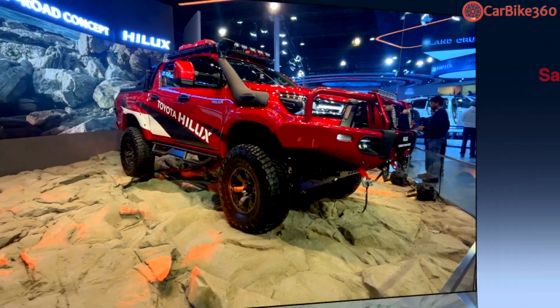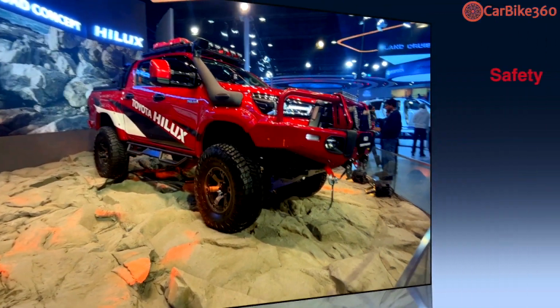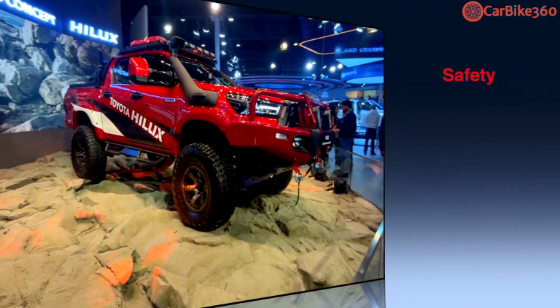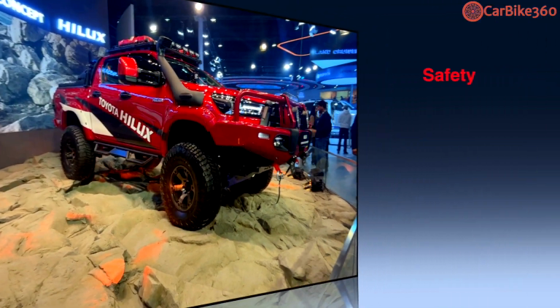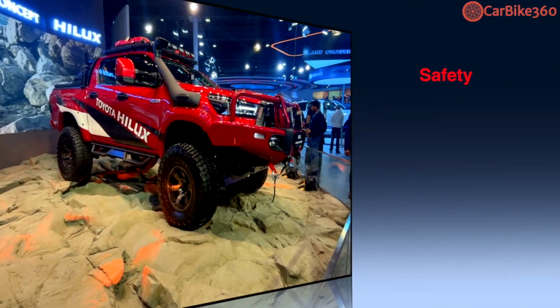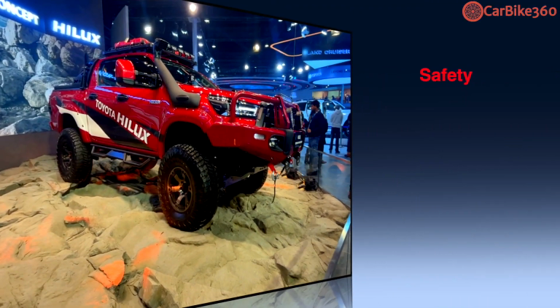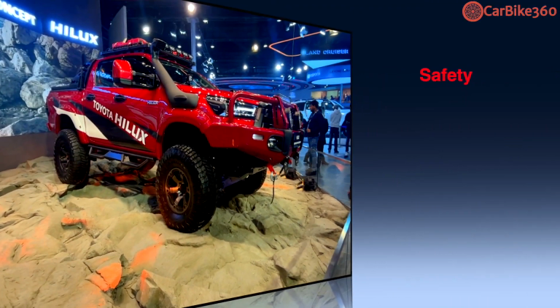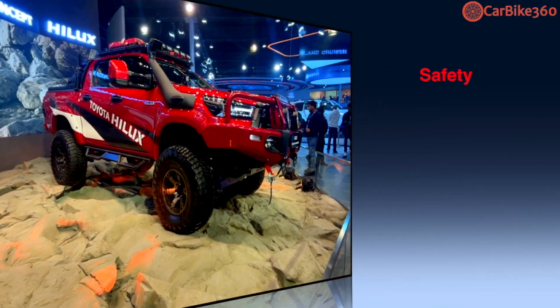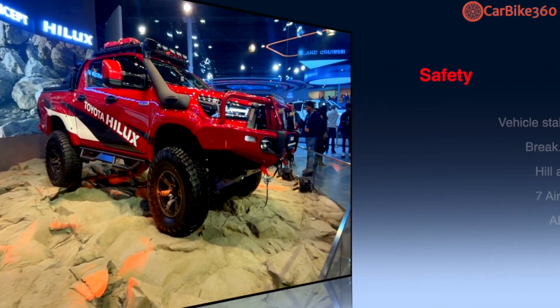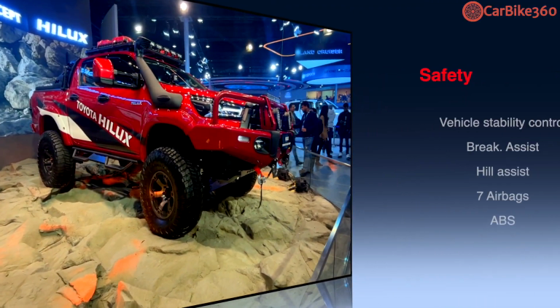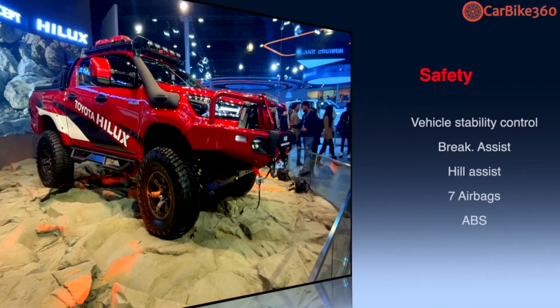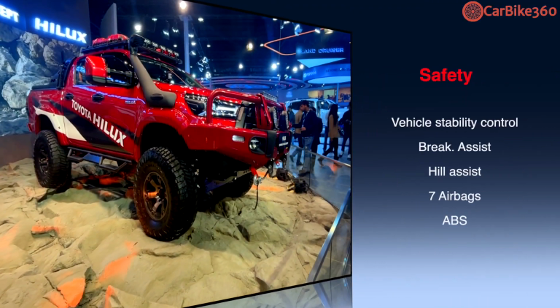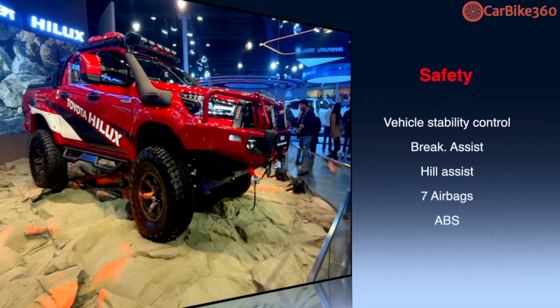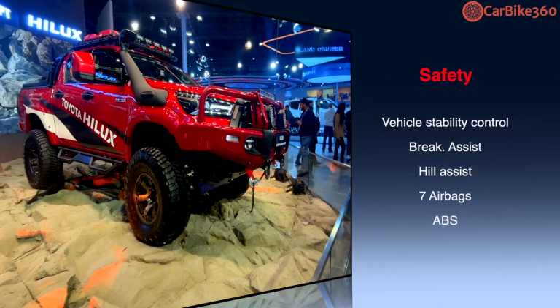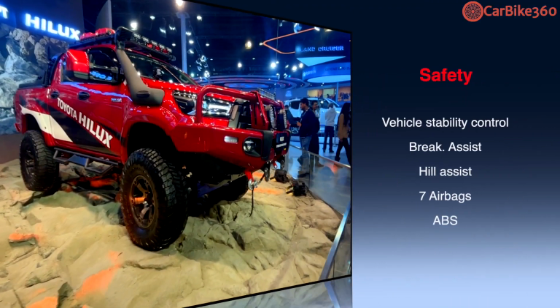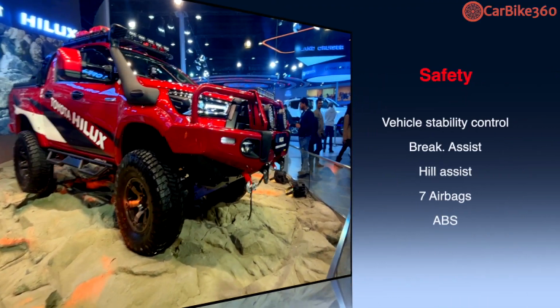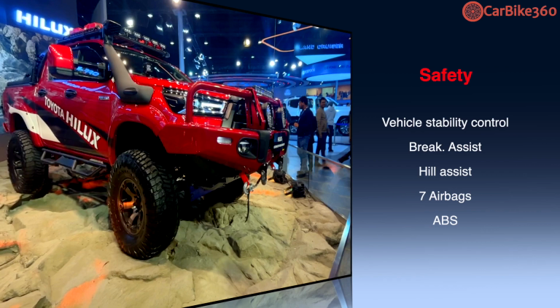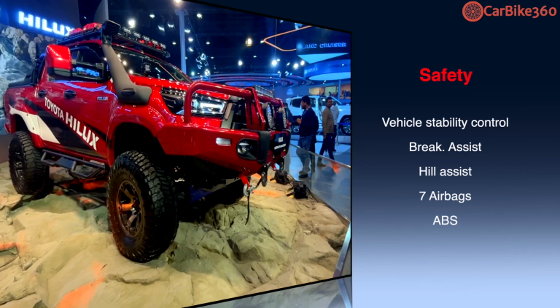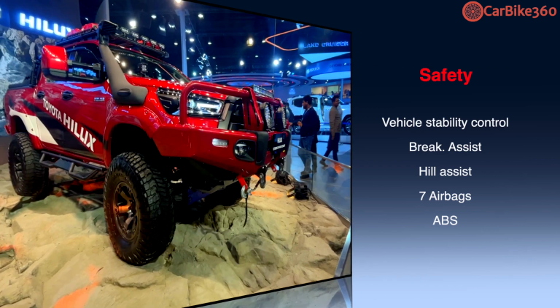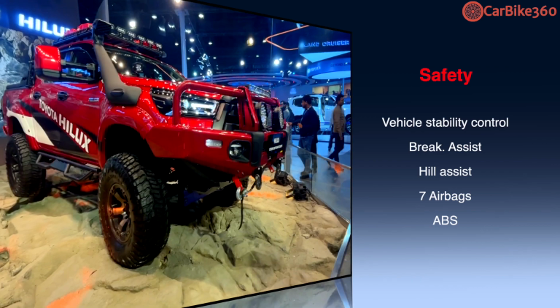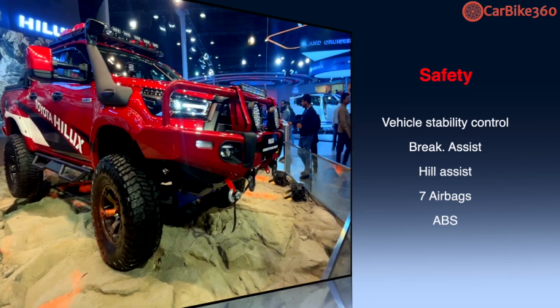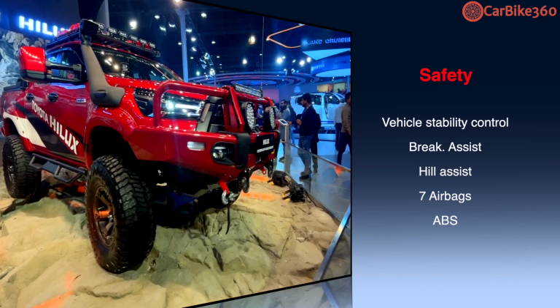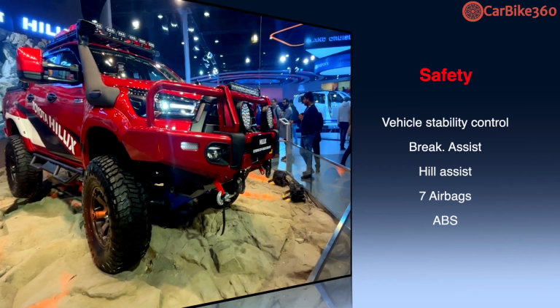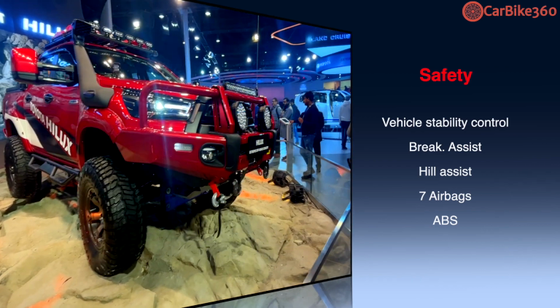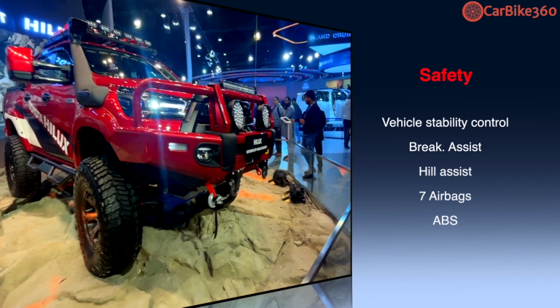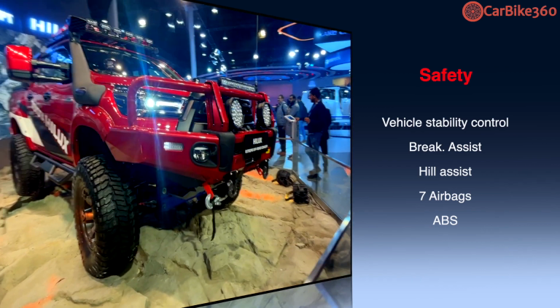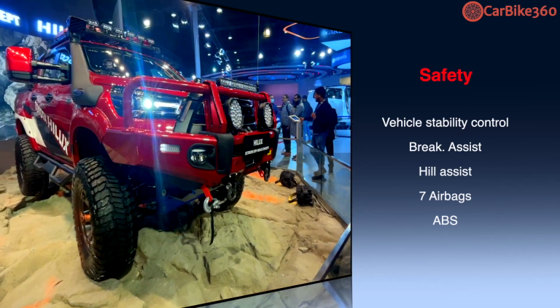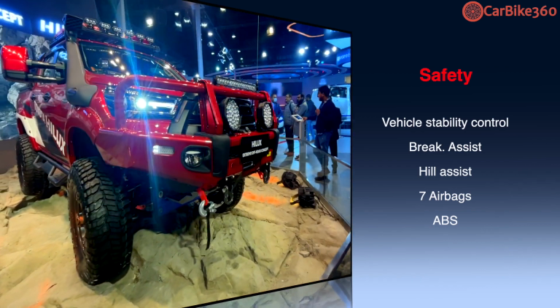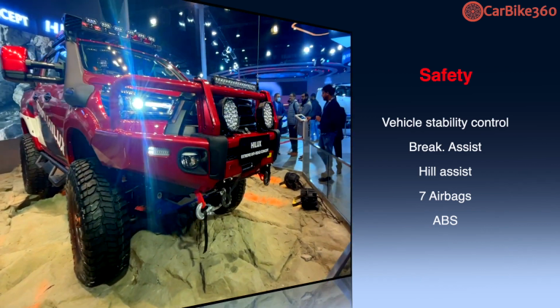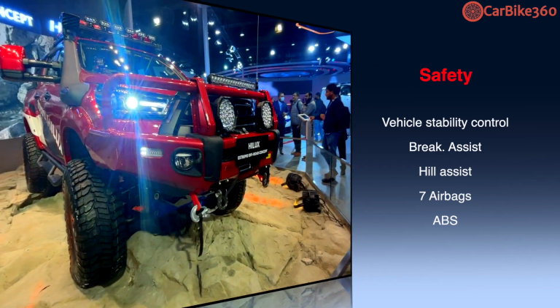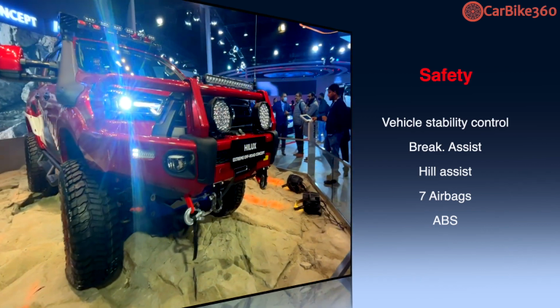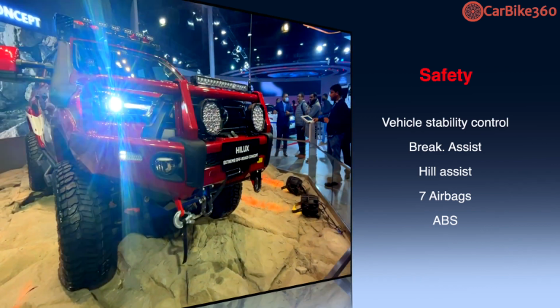The safety features include vehicle stability control with brake assist, hill assist, 7 airbags, and ABS.